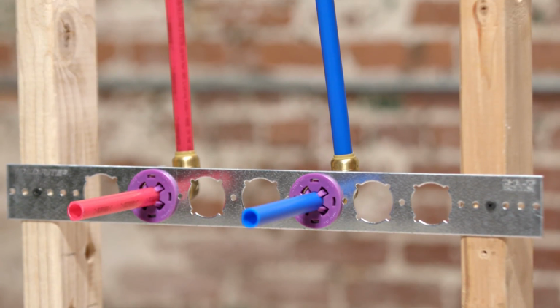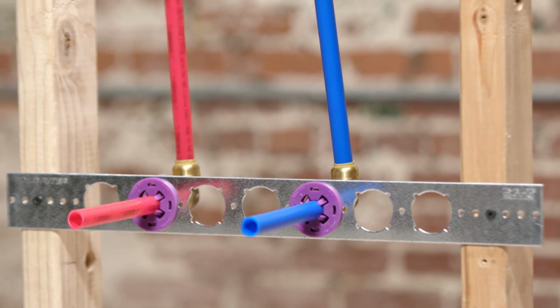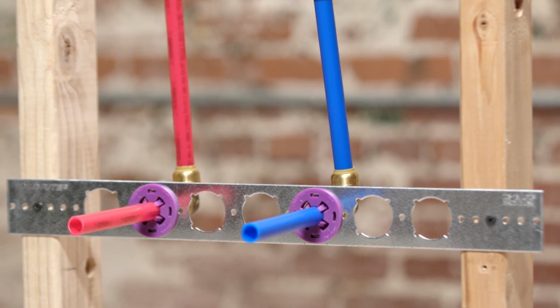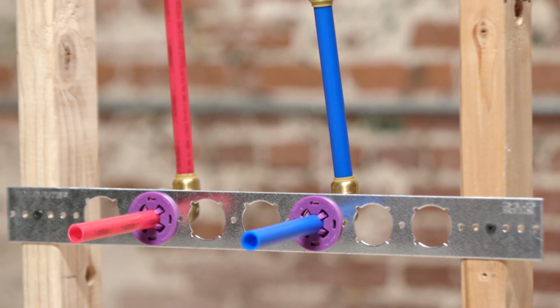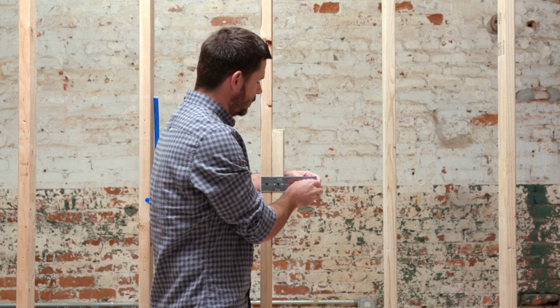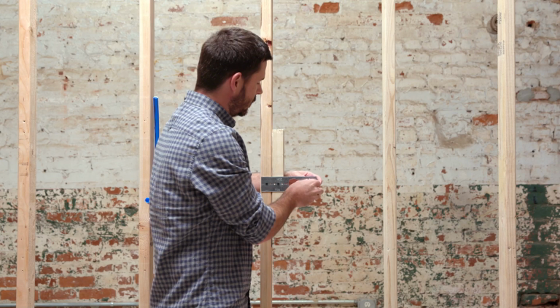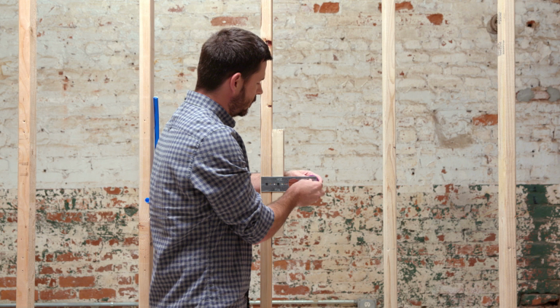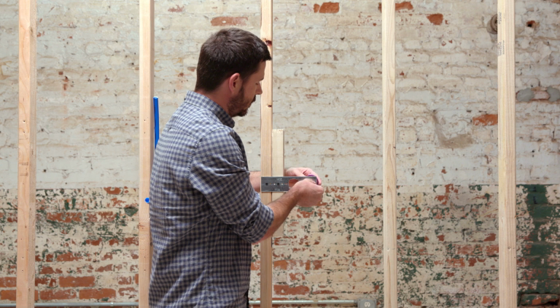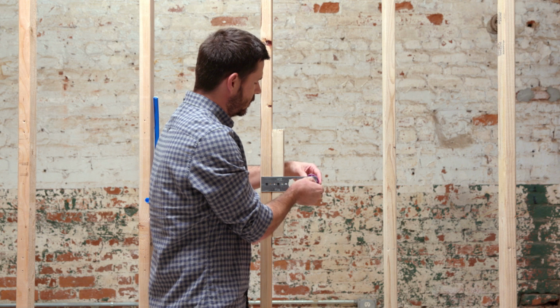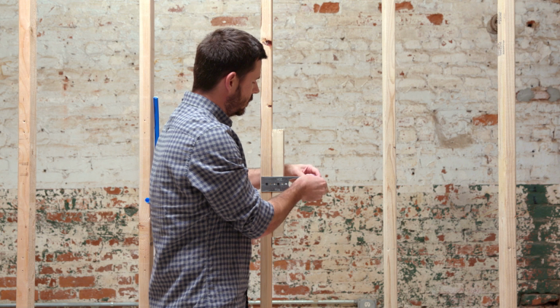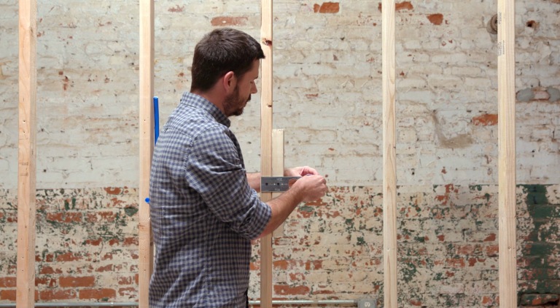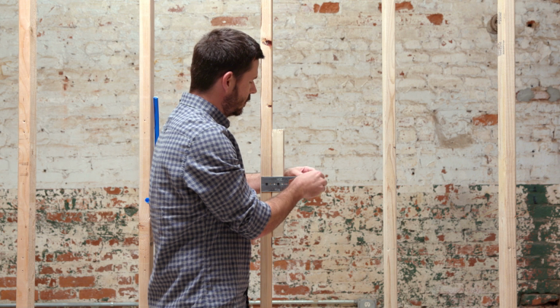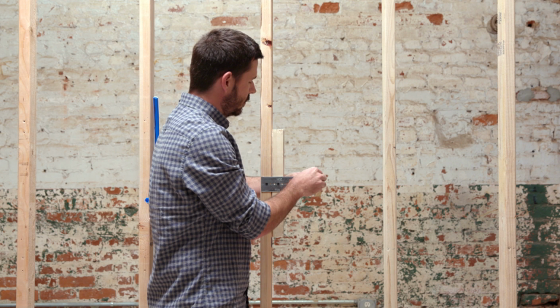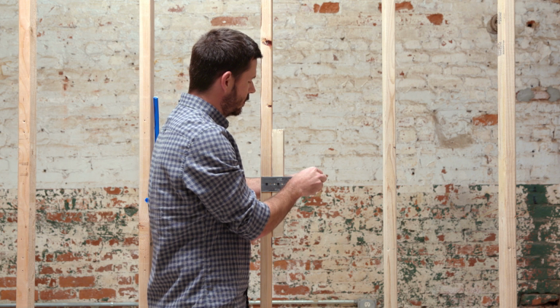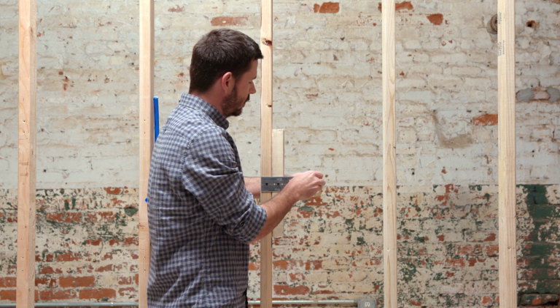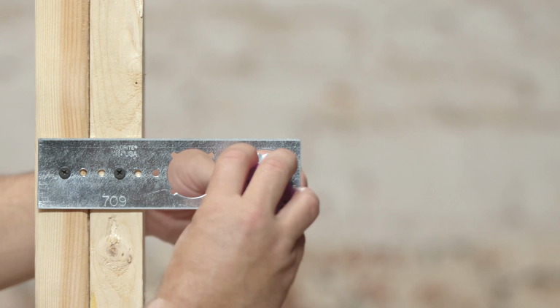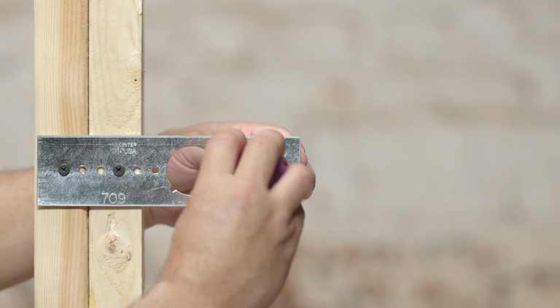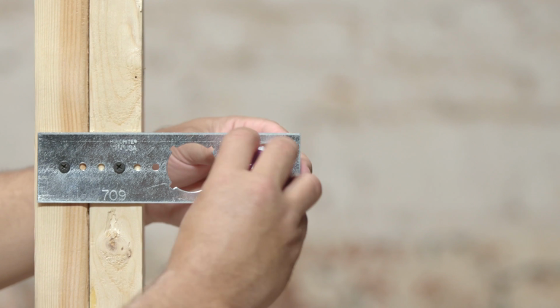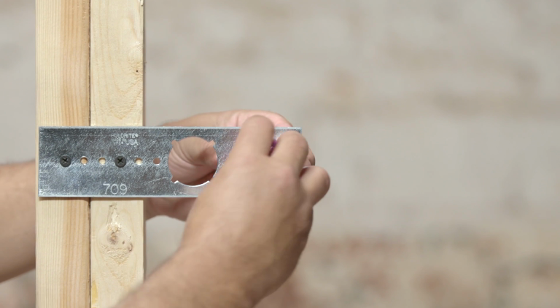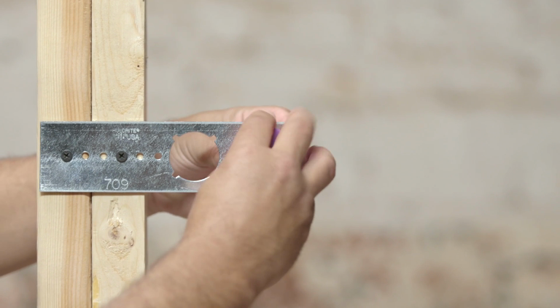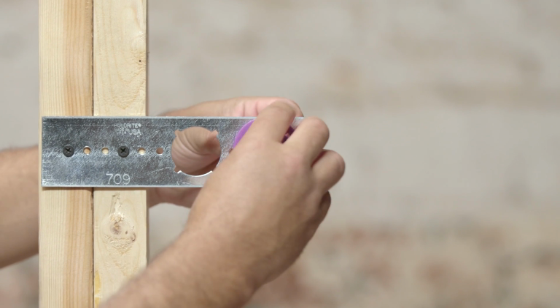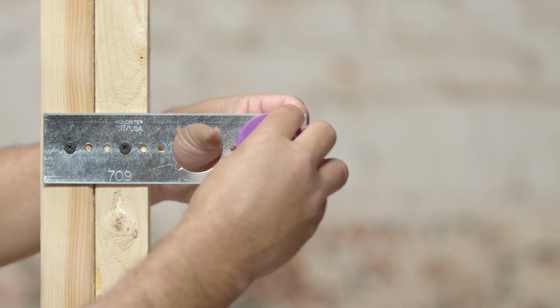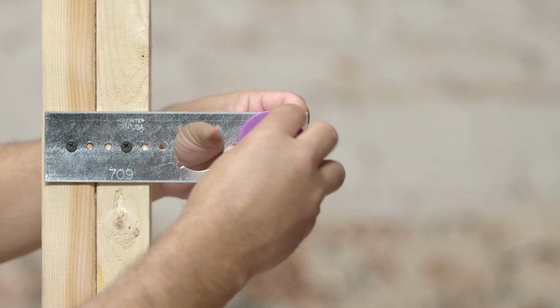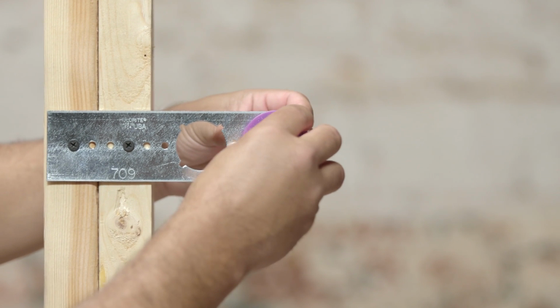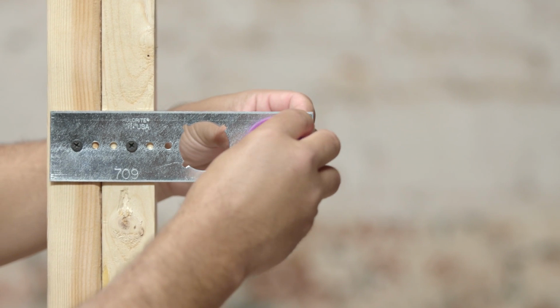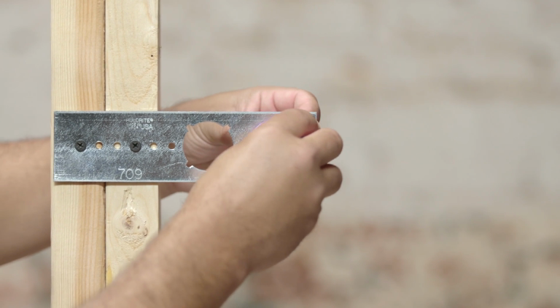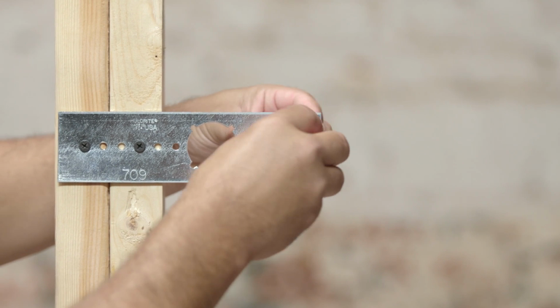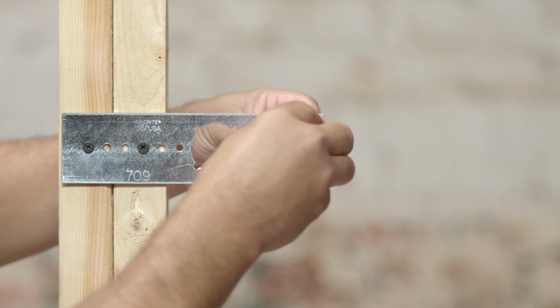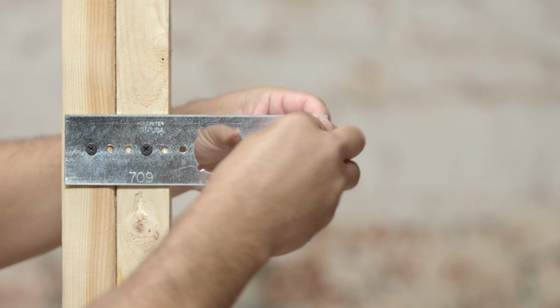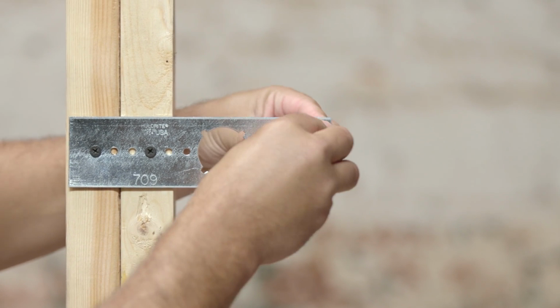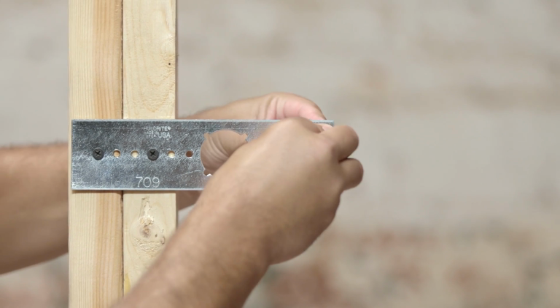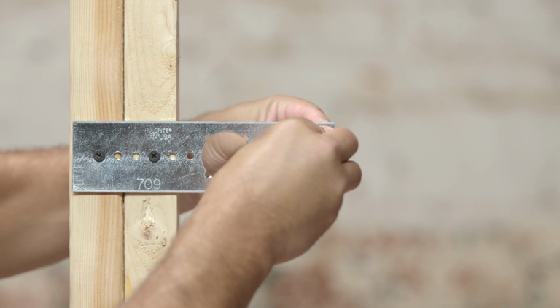If using the PEXRITE lock and load 701, insert the 701 into the PEXRITE bracket. Be sure to press on all corners until it locks into place.